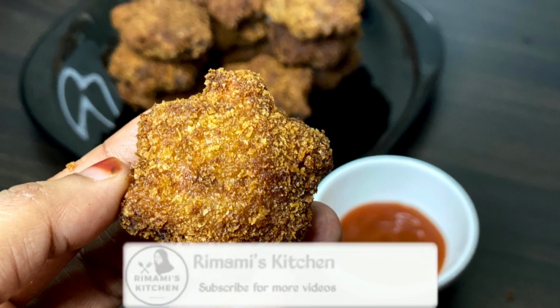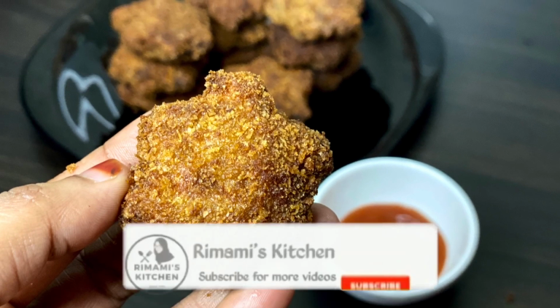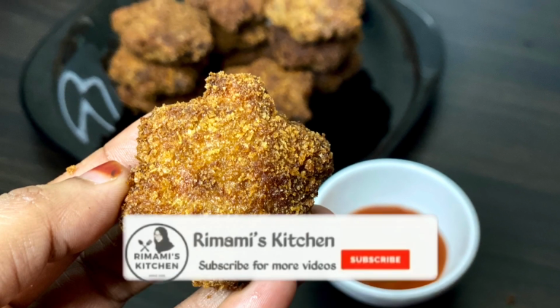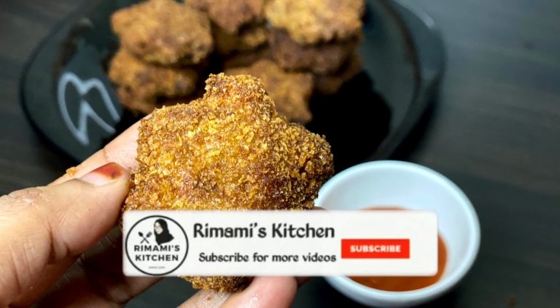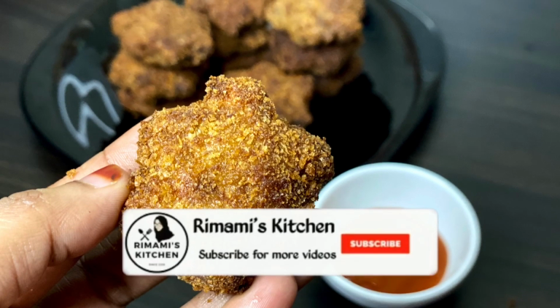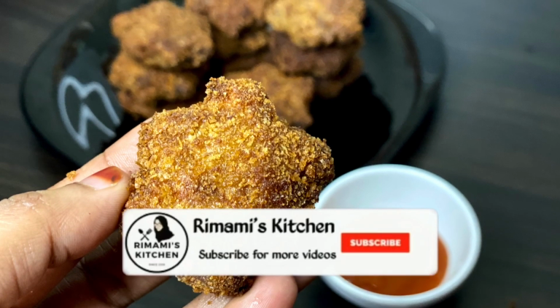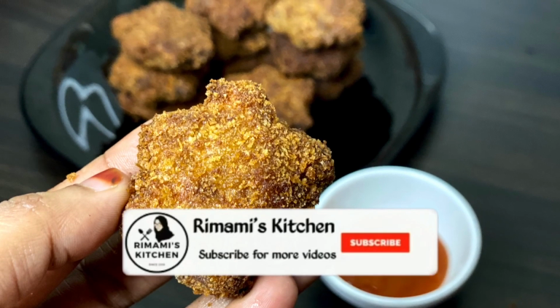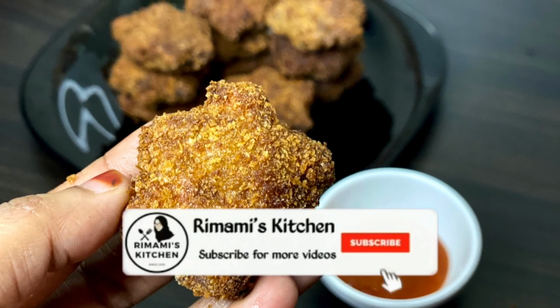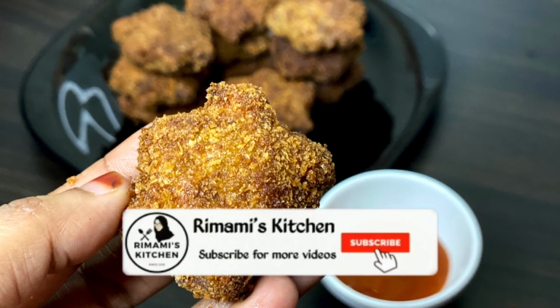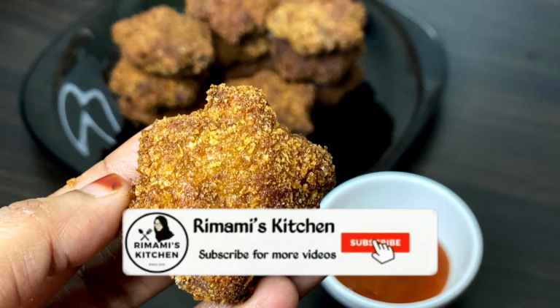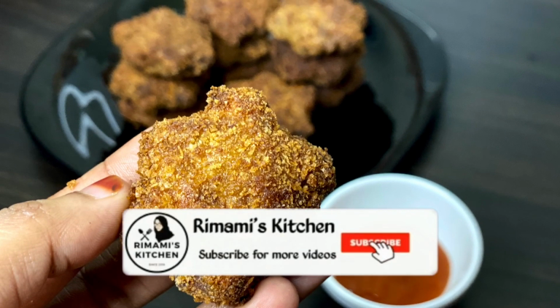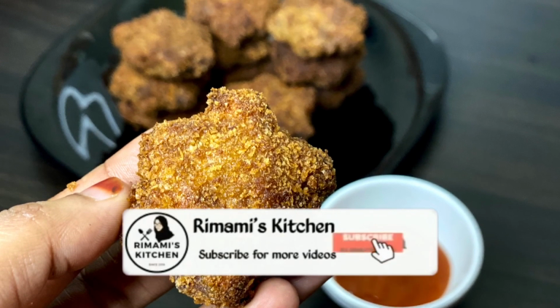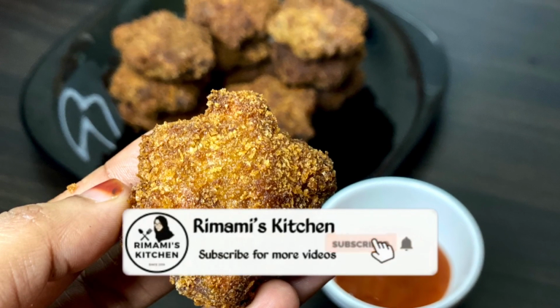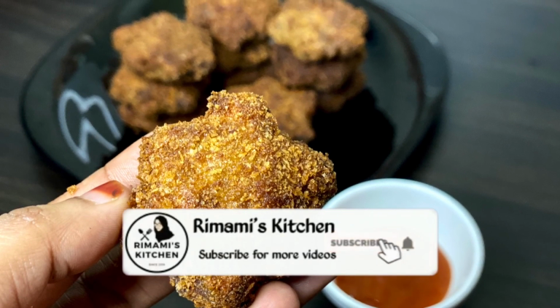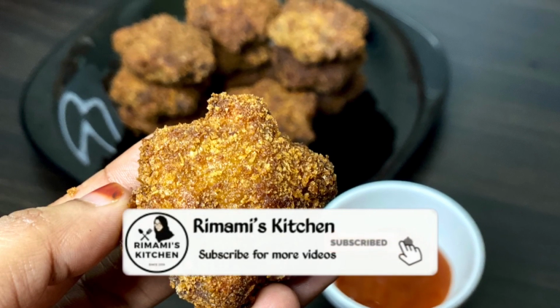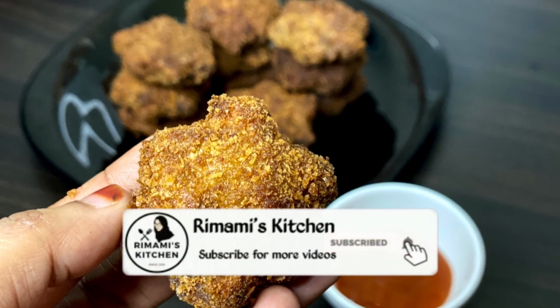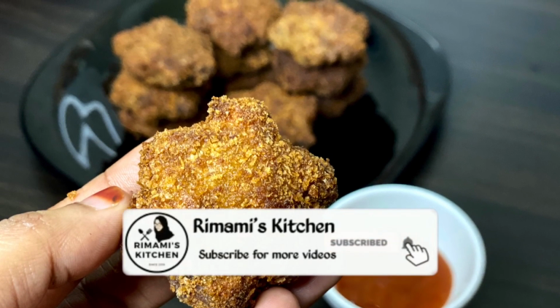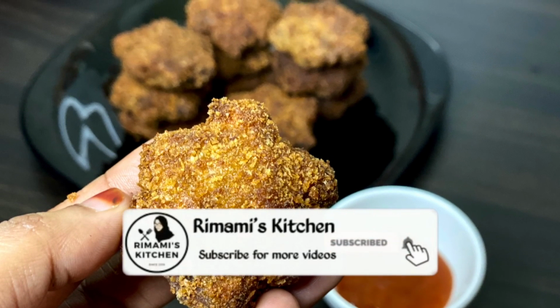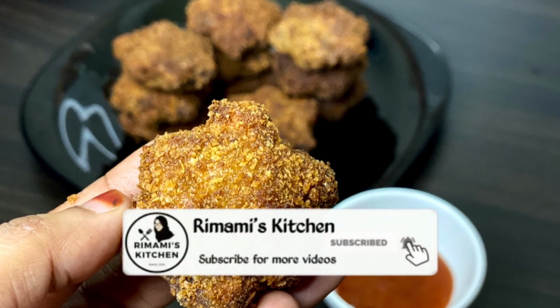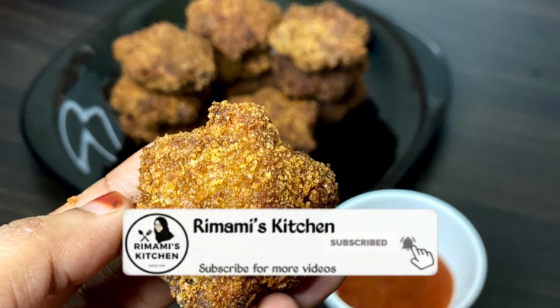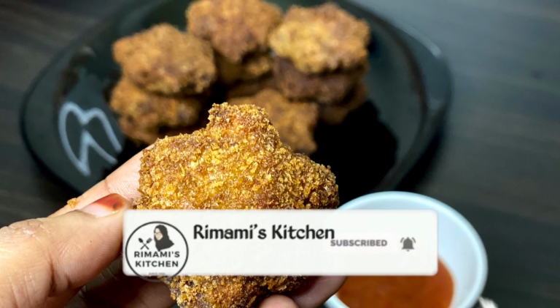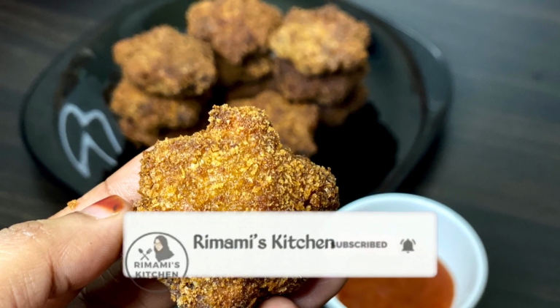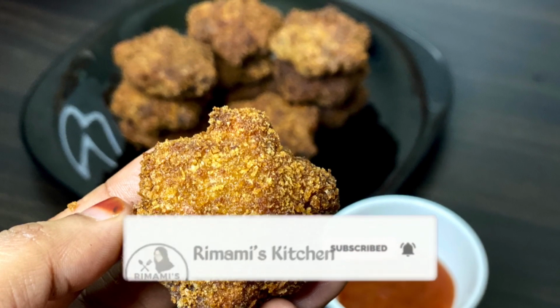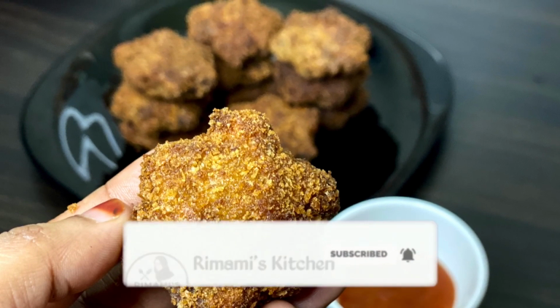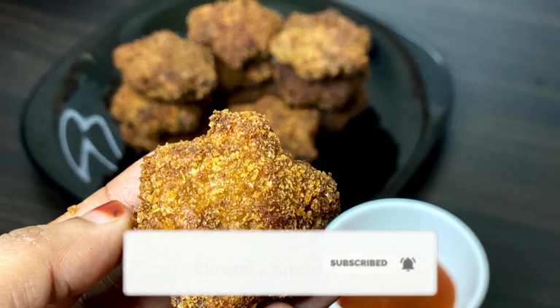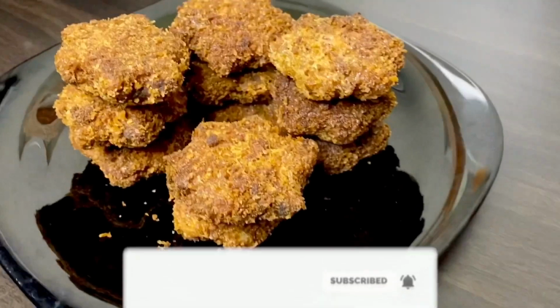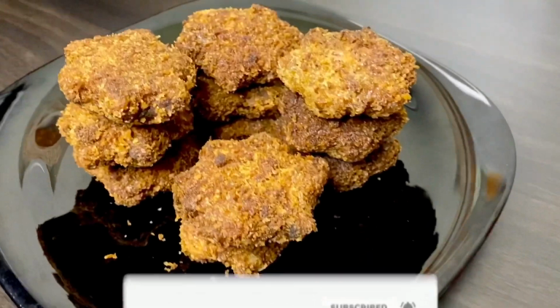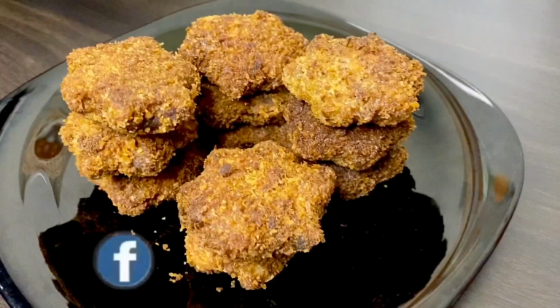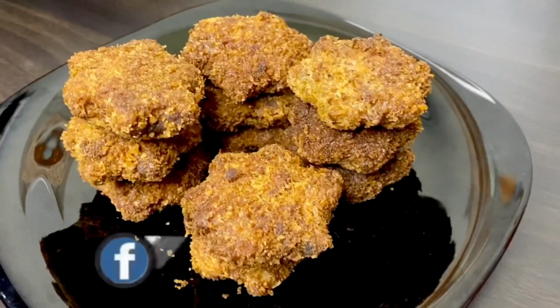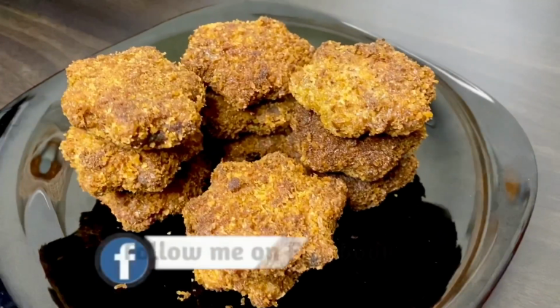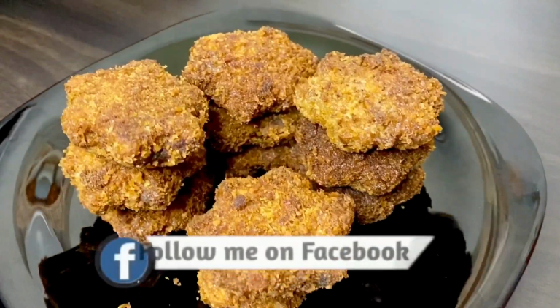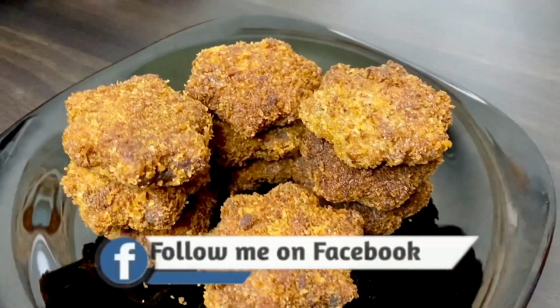Hello, welcome back! Today is our video with a kid's snack recipe.